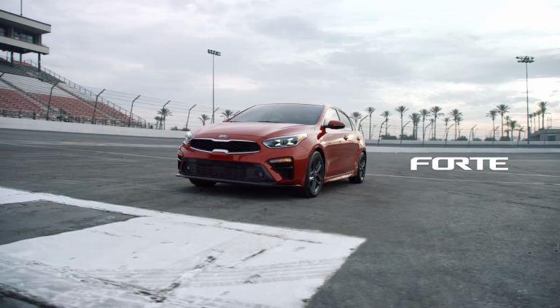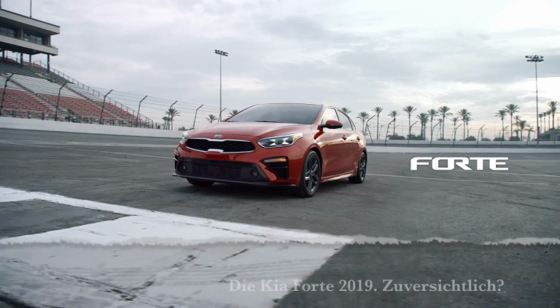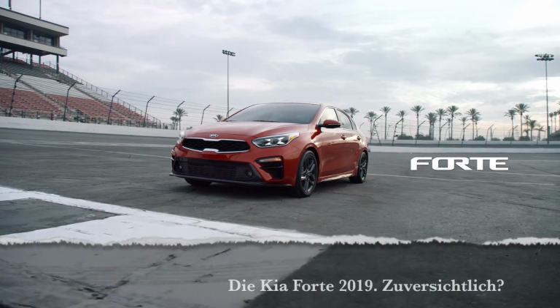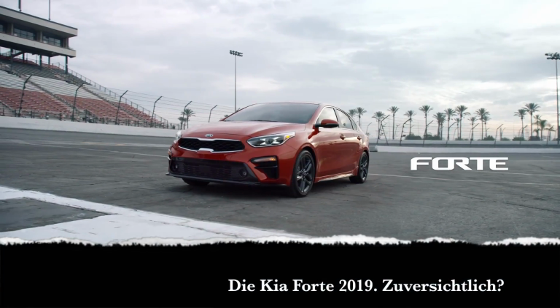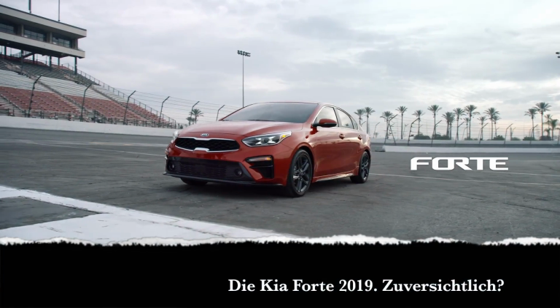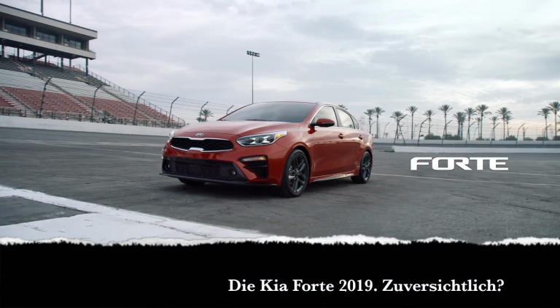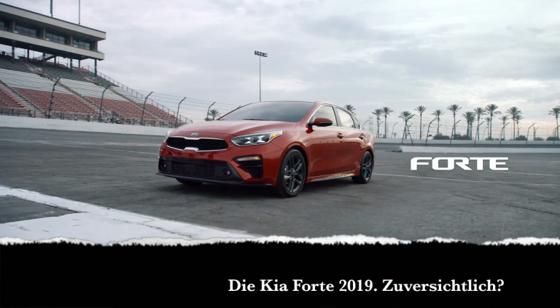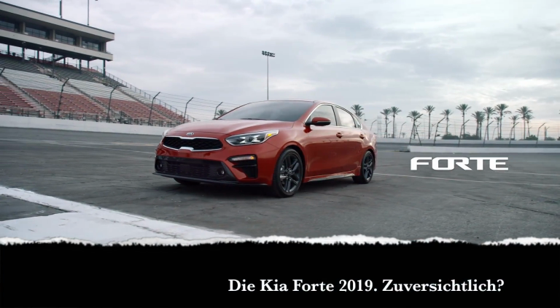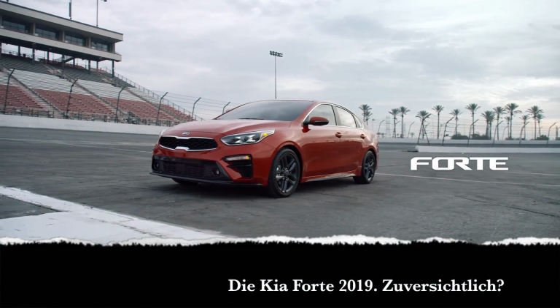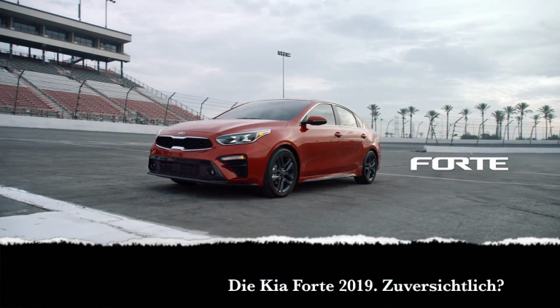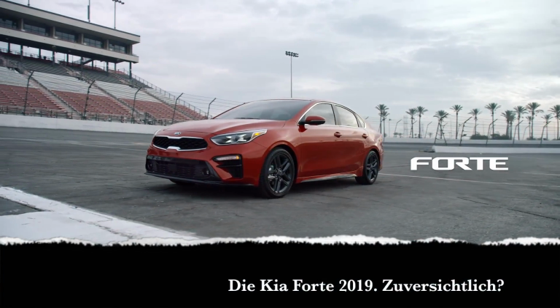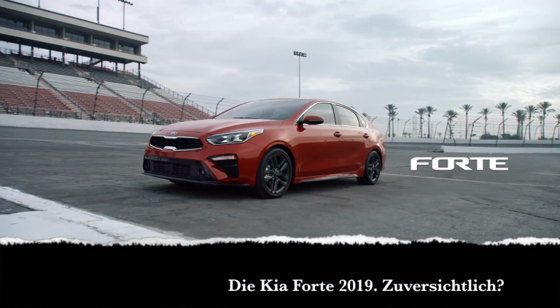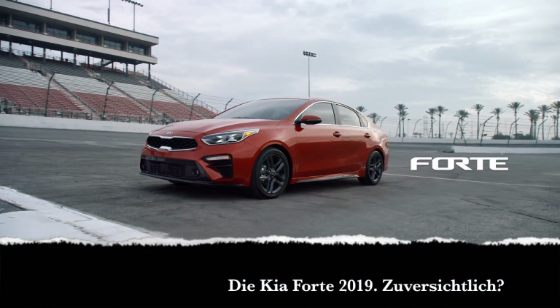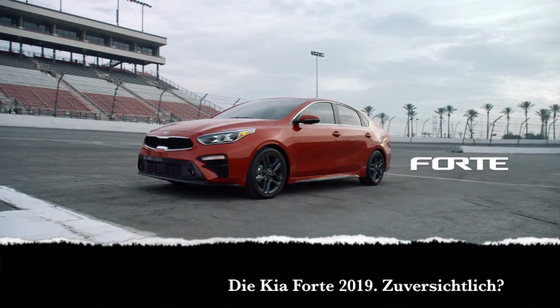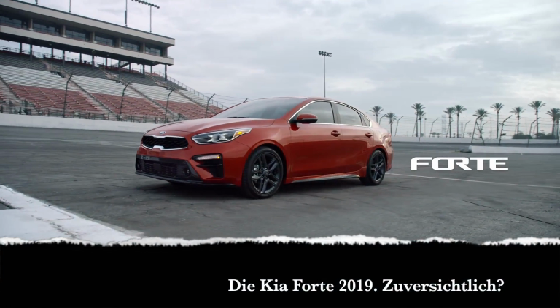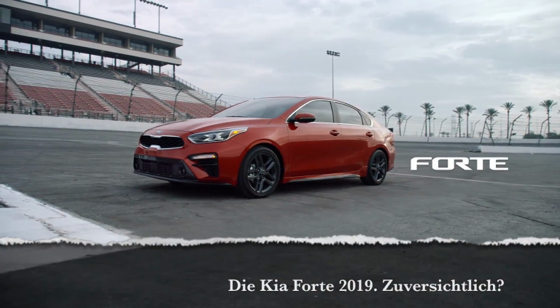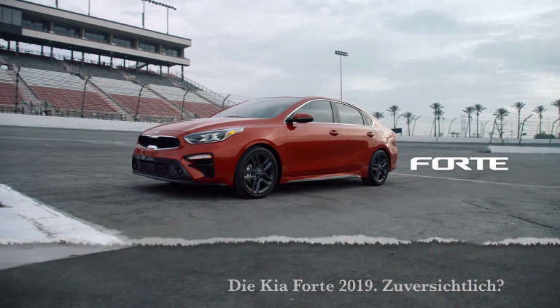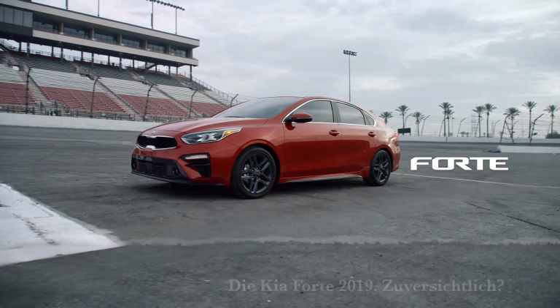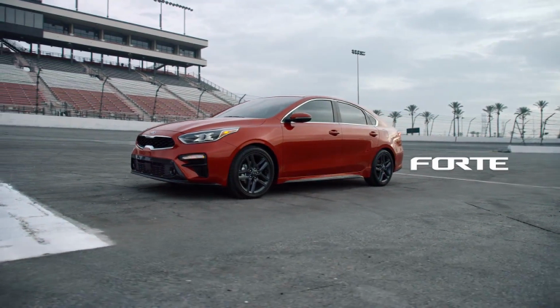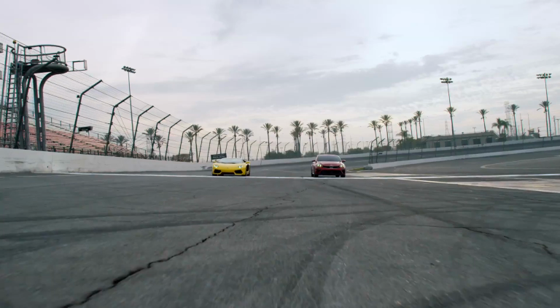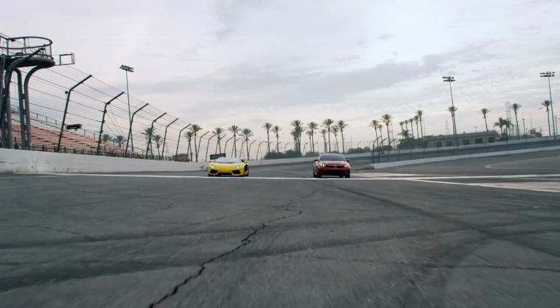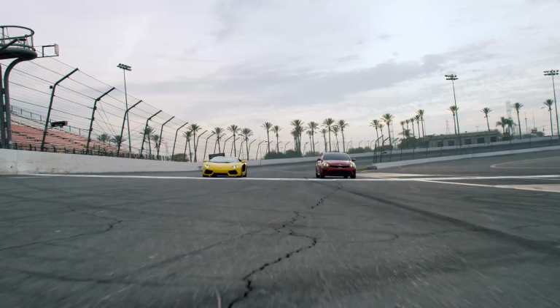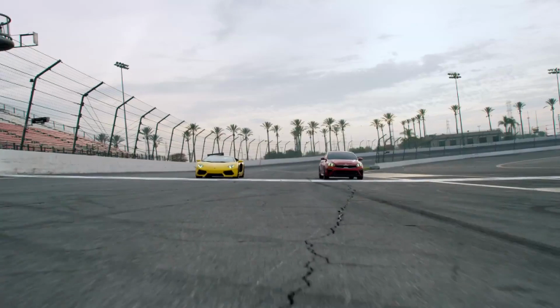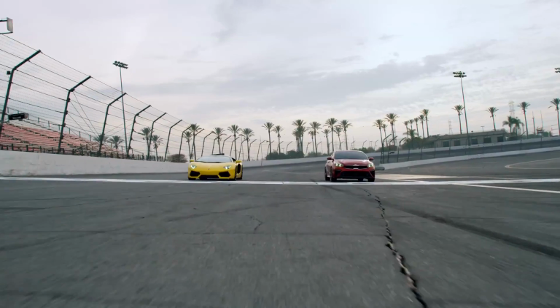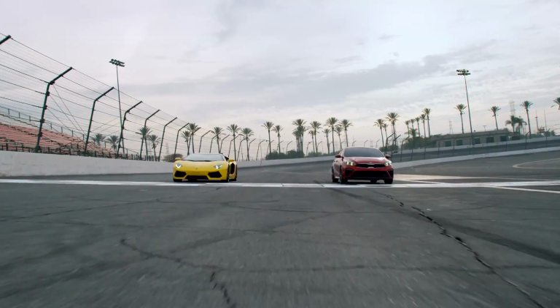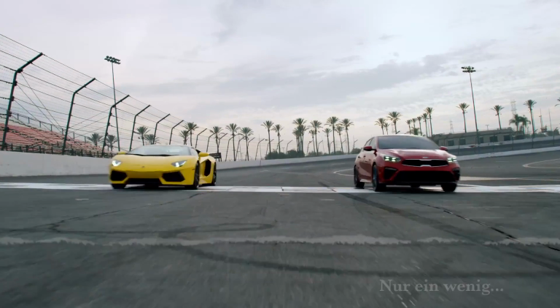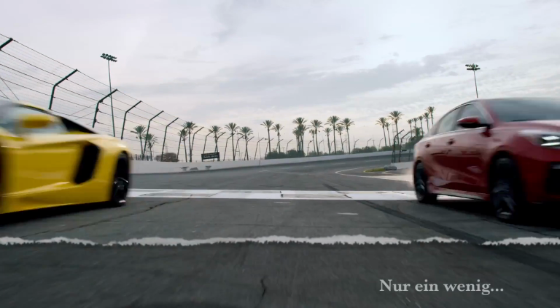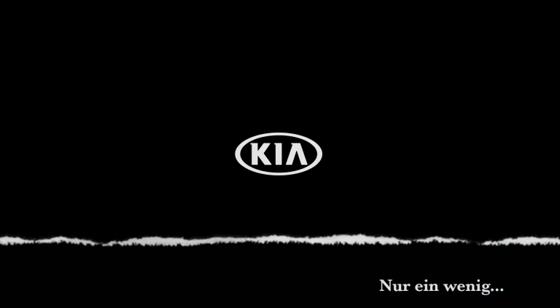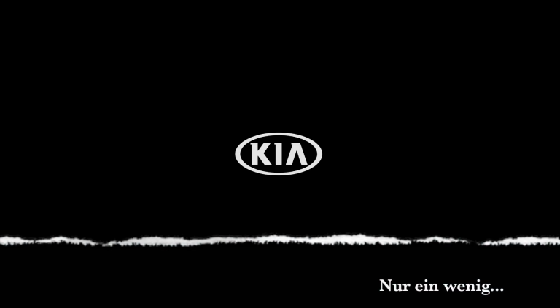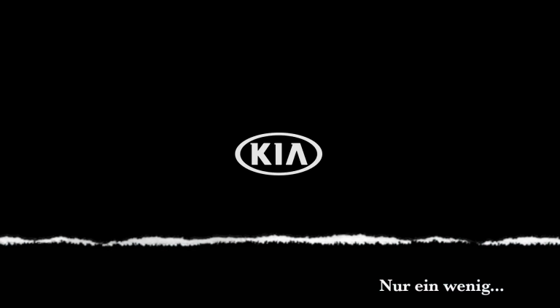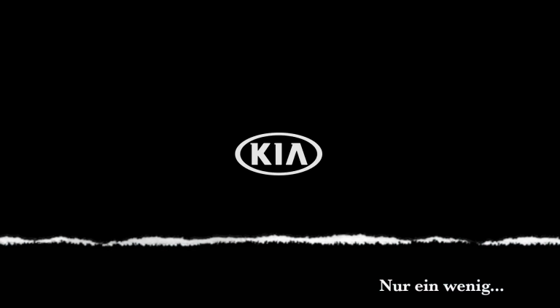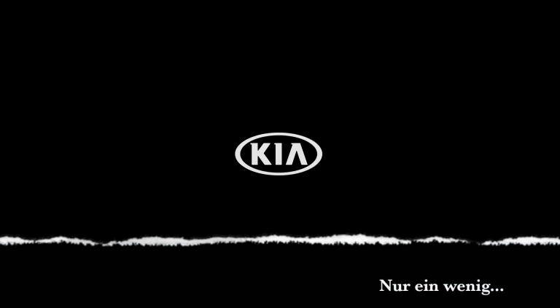The 2019 Kia Forte. Confident? Just a little.